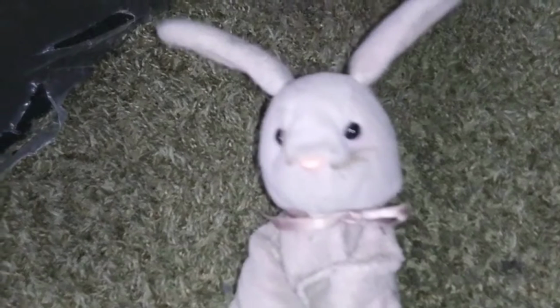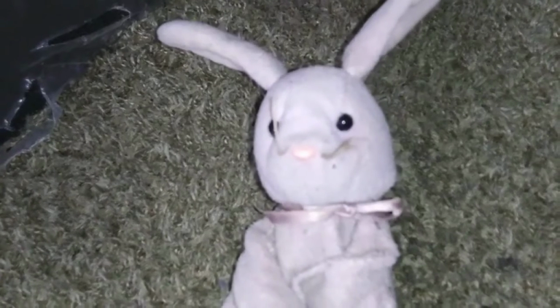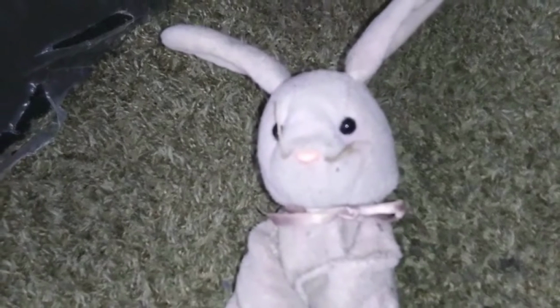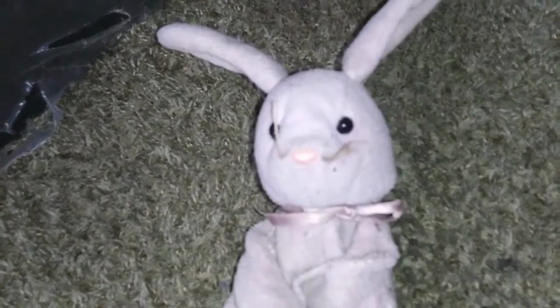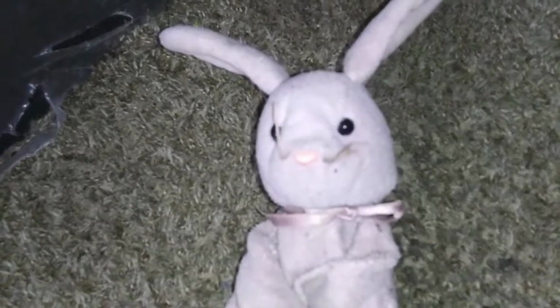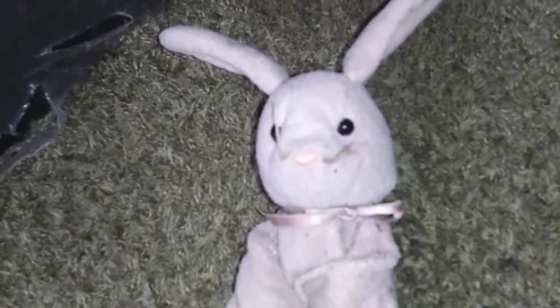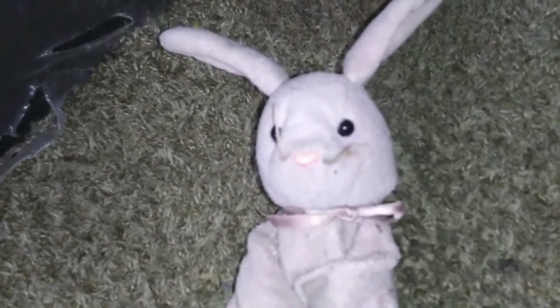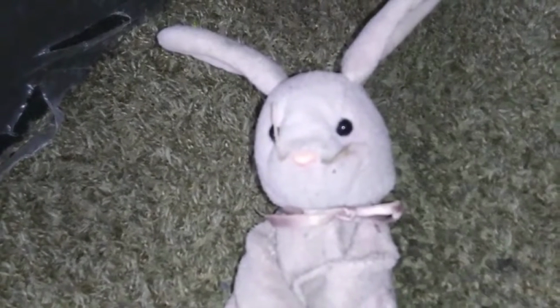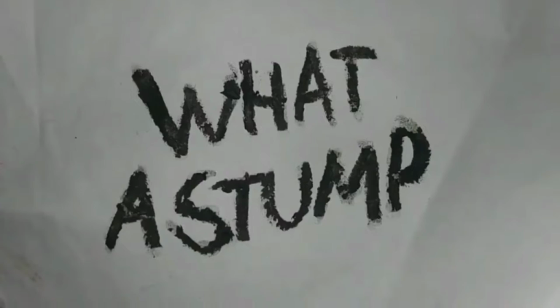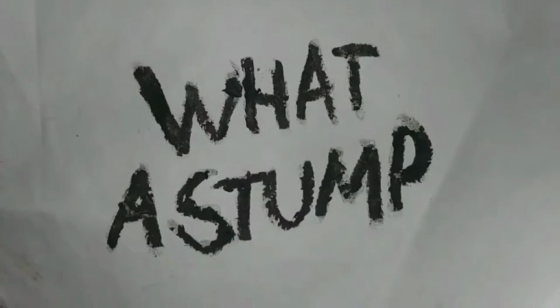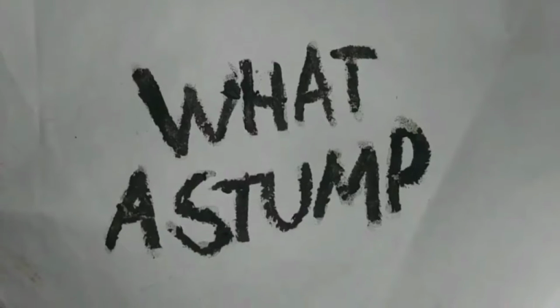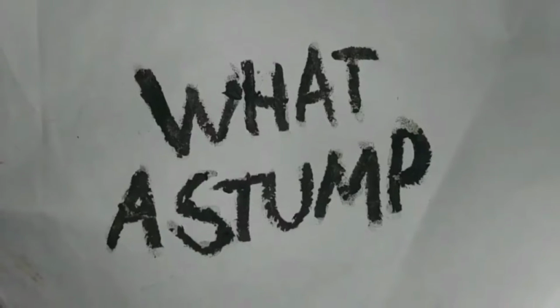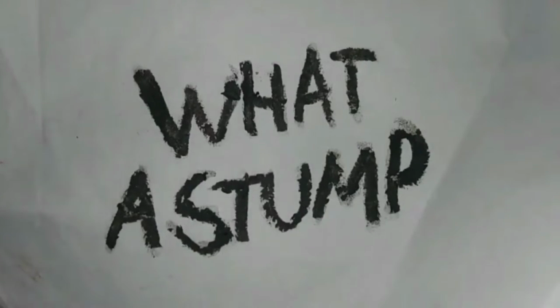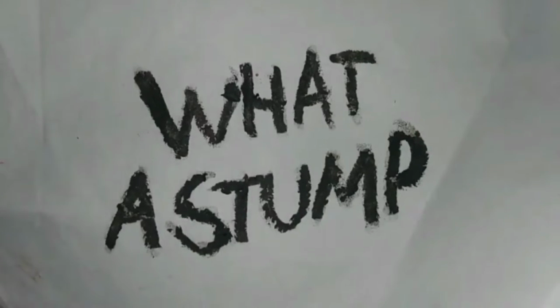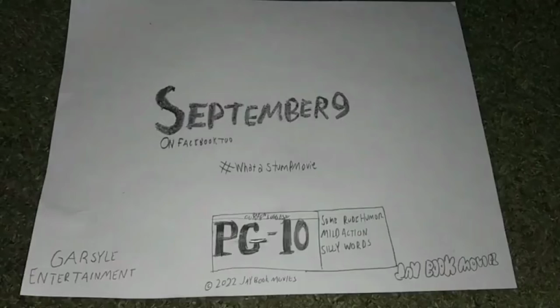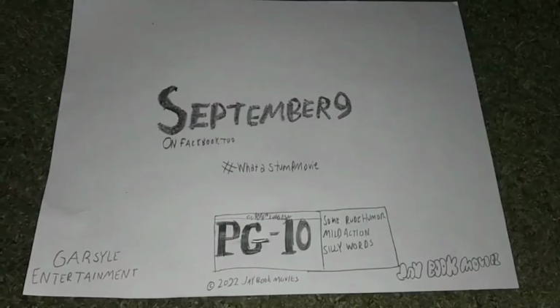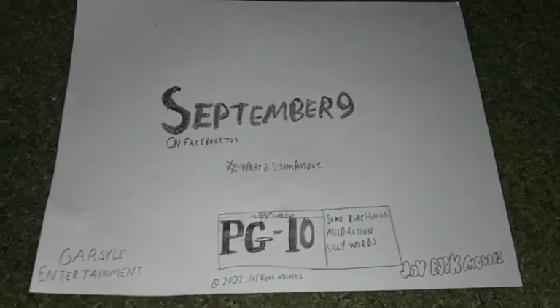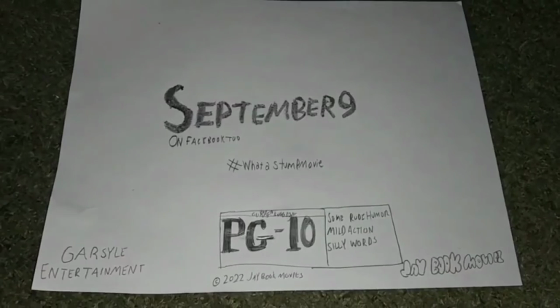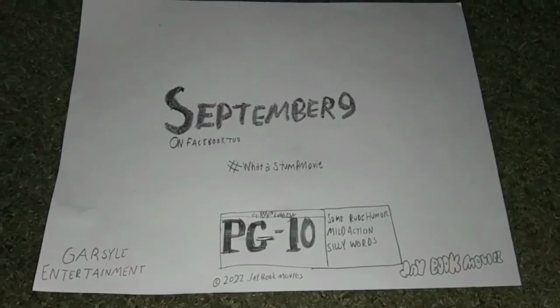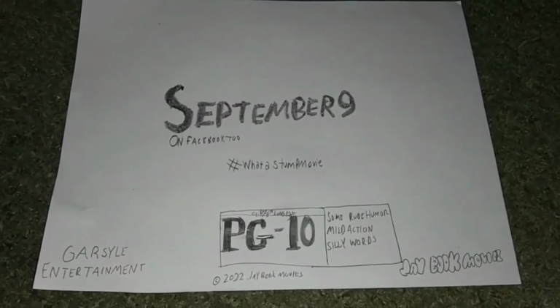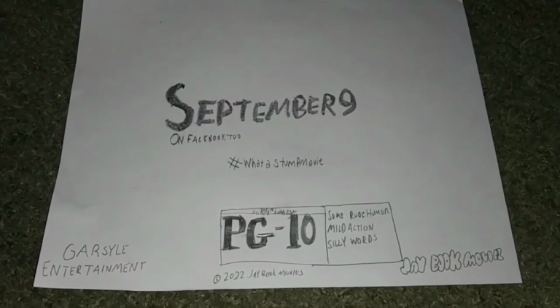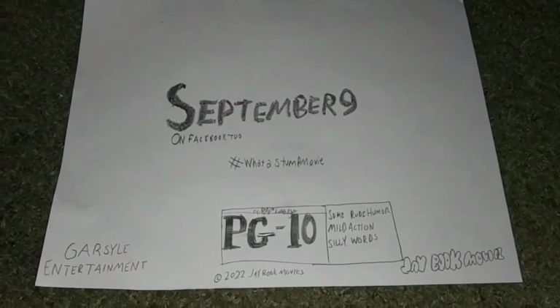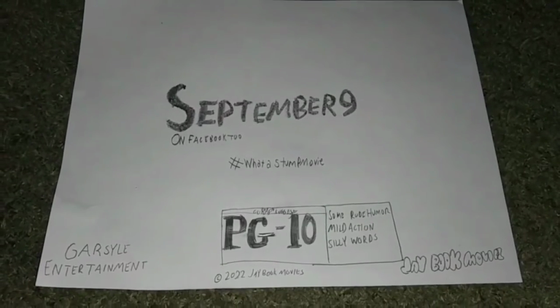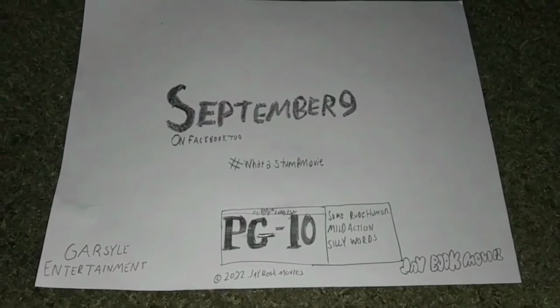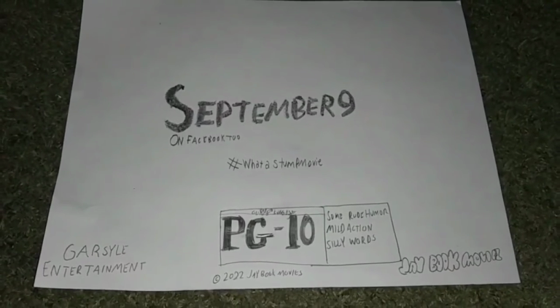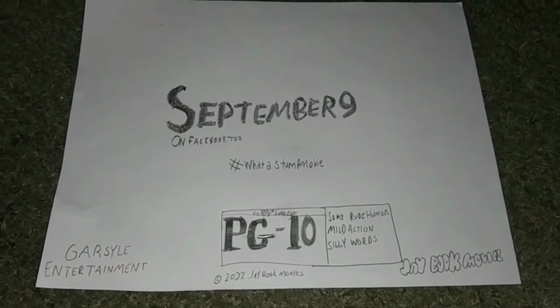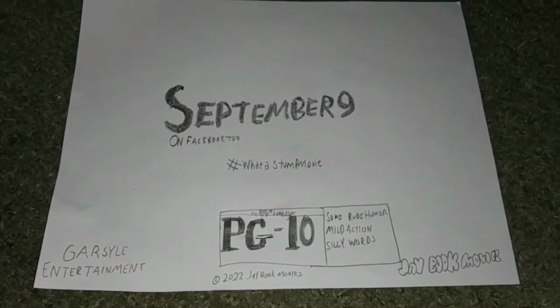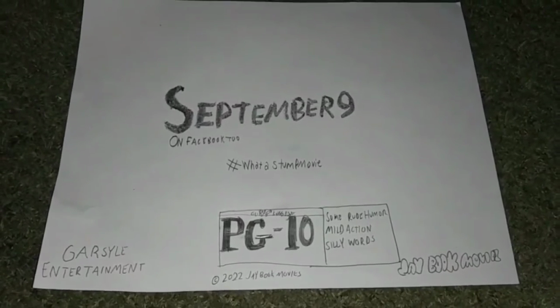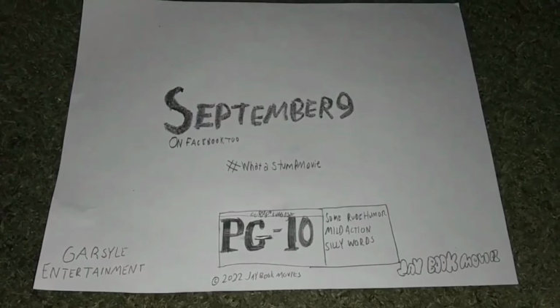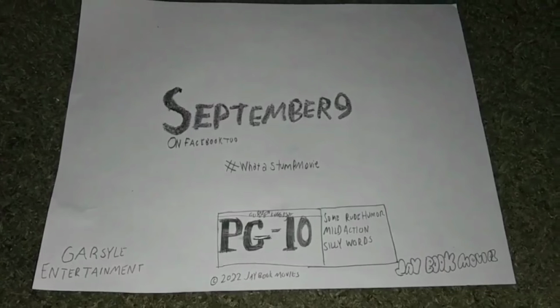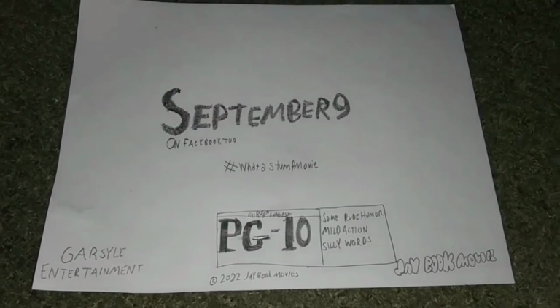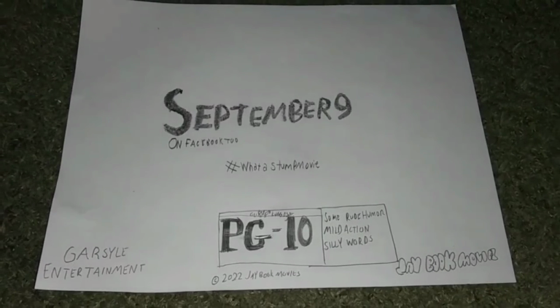That's how we get a stump in theaters and on Facebook — September 9th, rated PG-10.